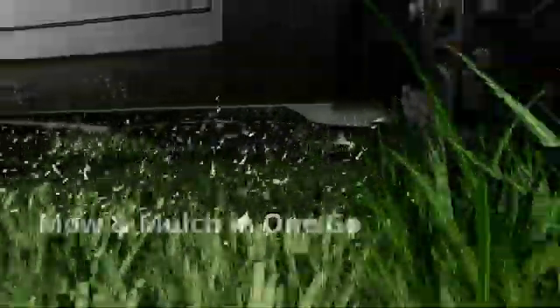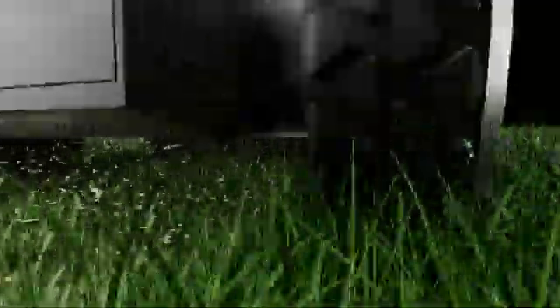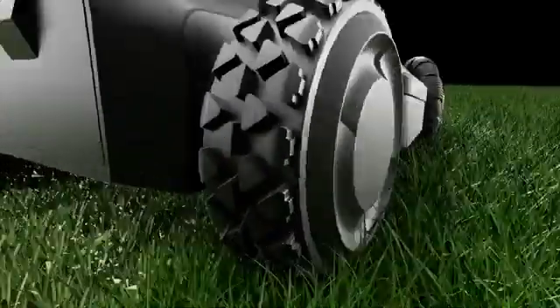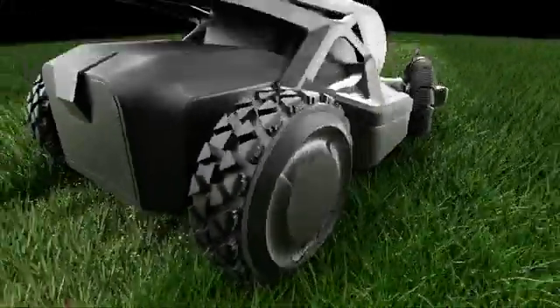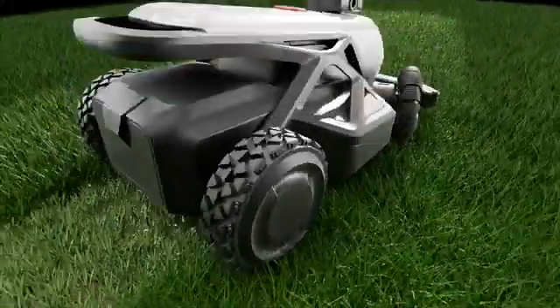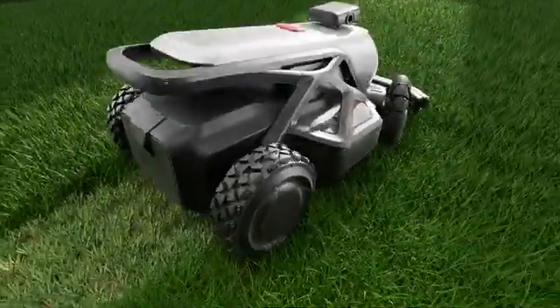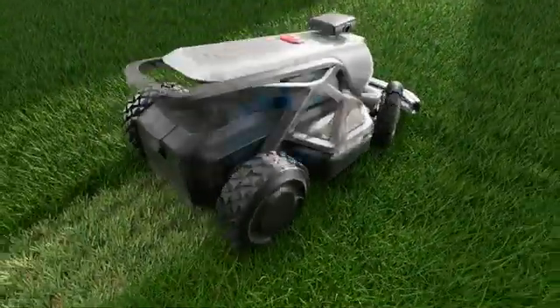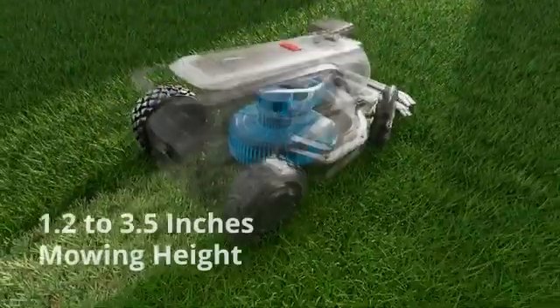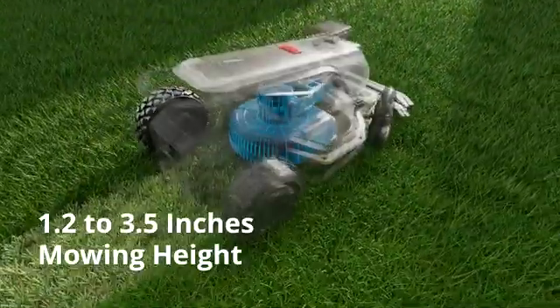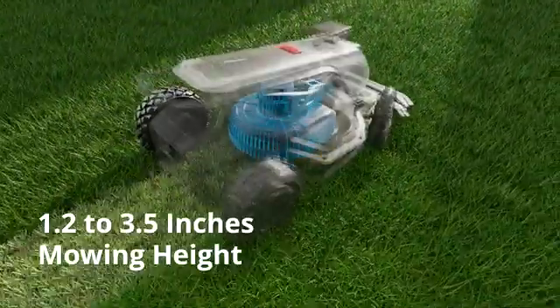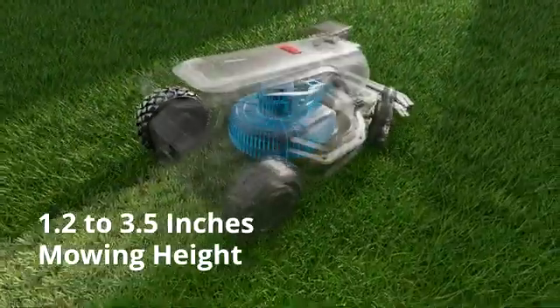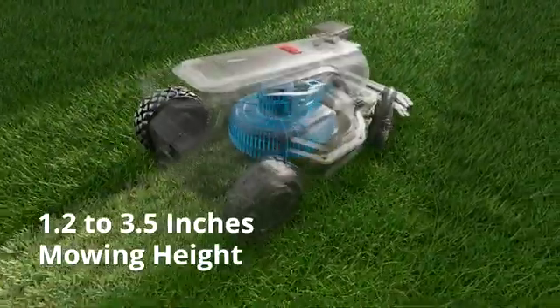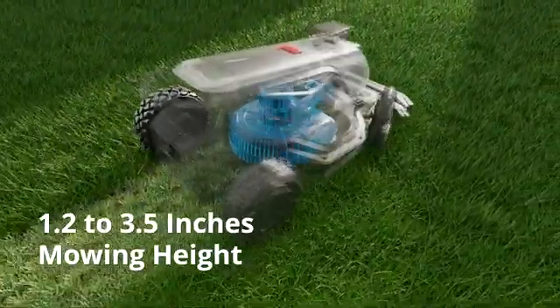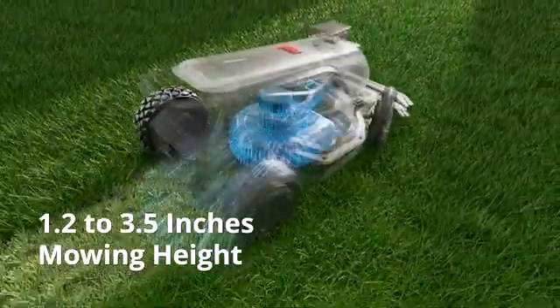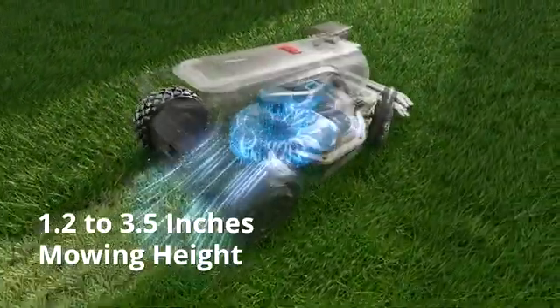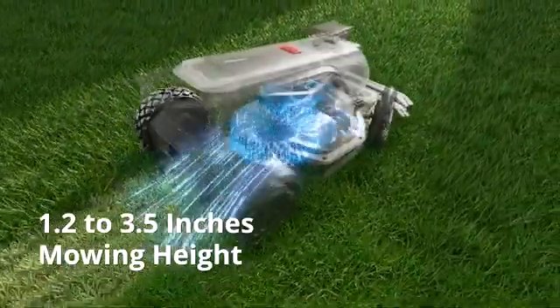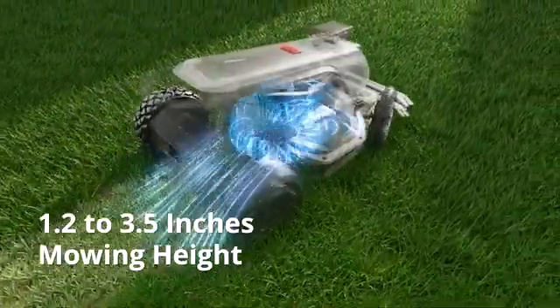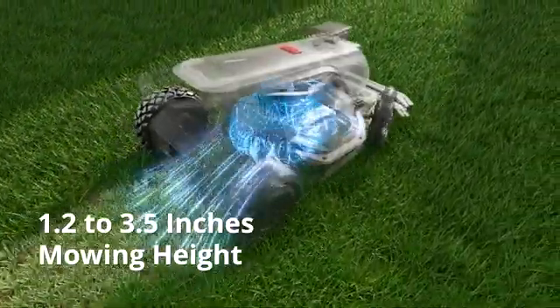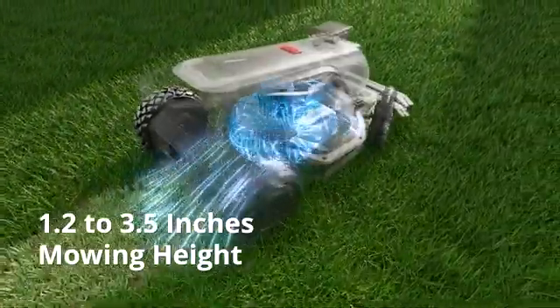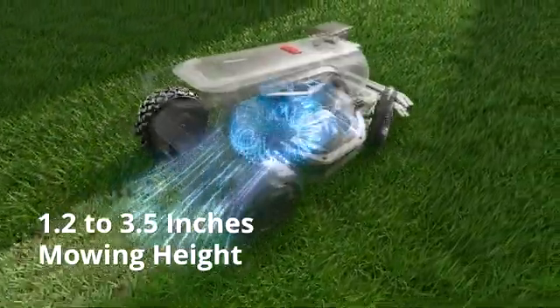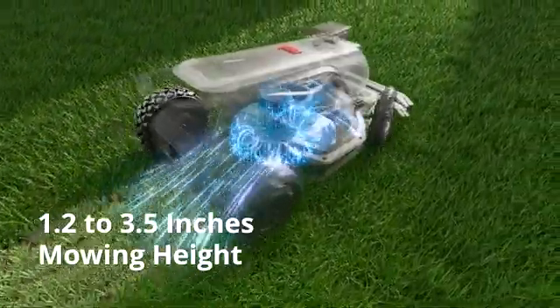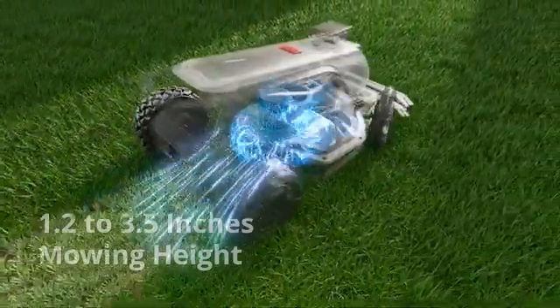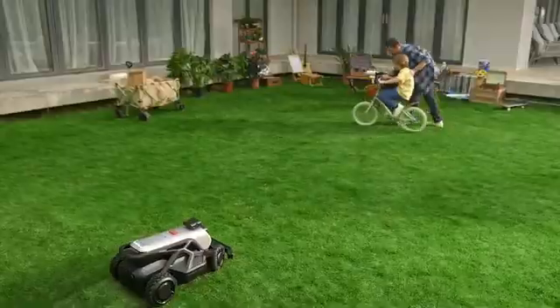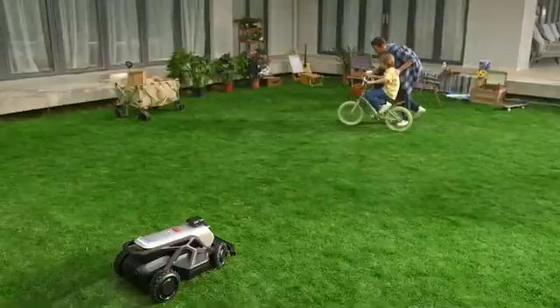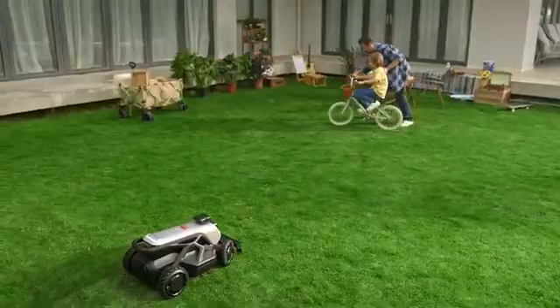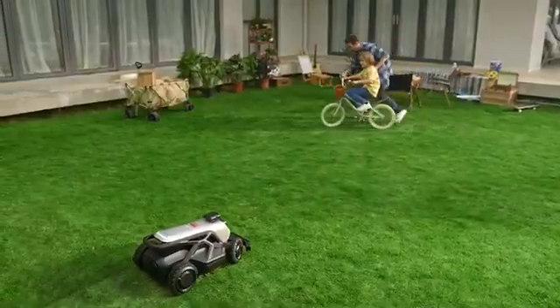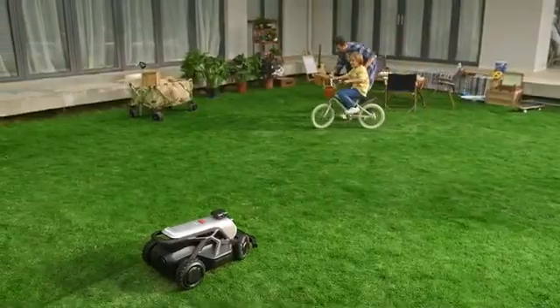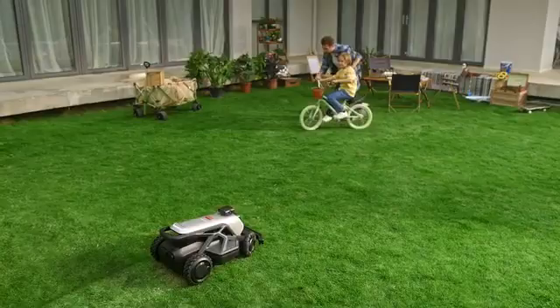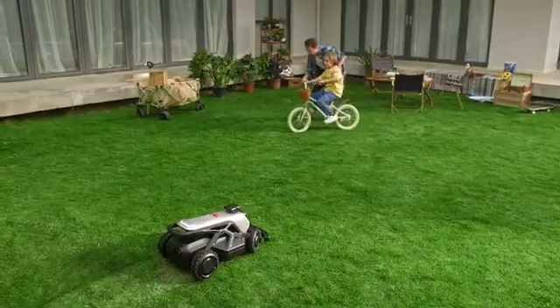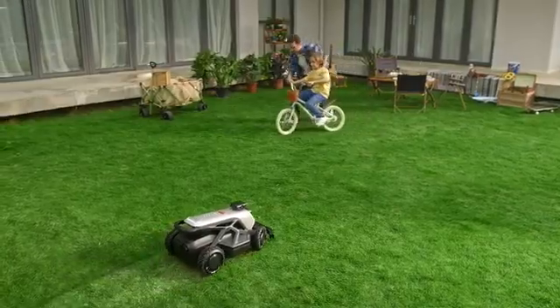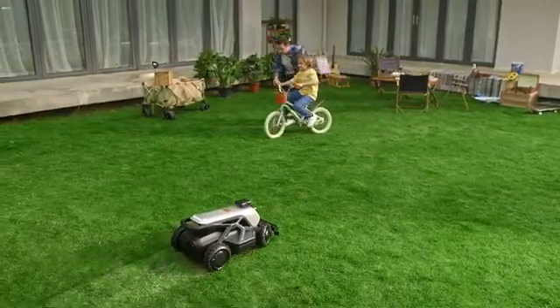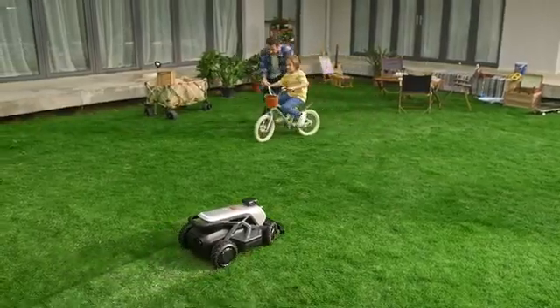With a broad range of blade adjustments, Tron caters to lawns of any height, delivering the perfect cut every time.